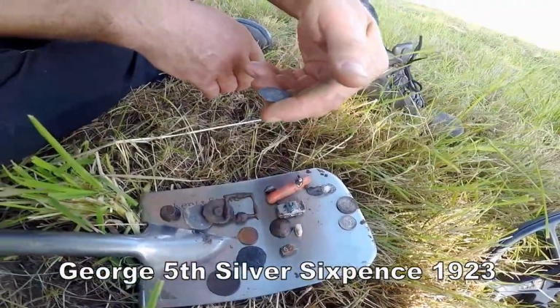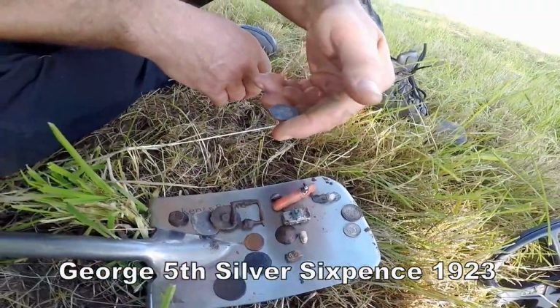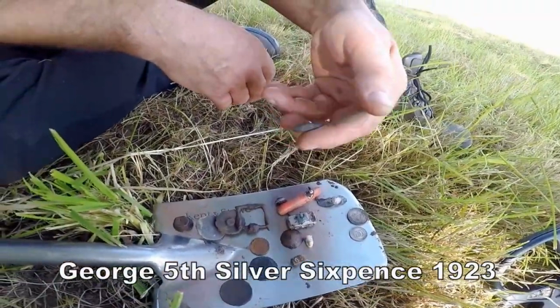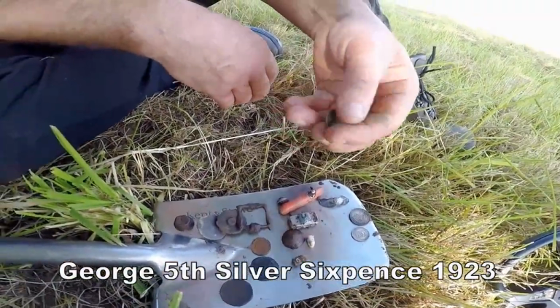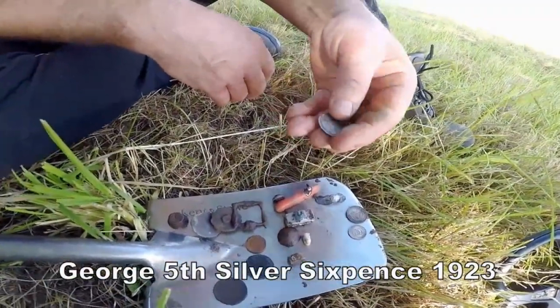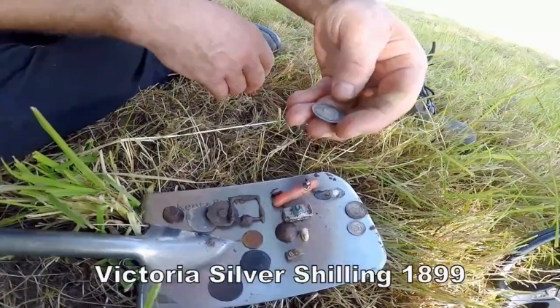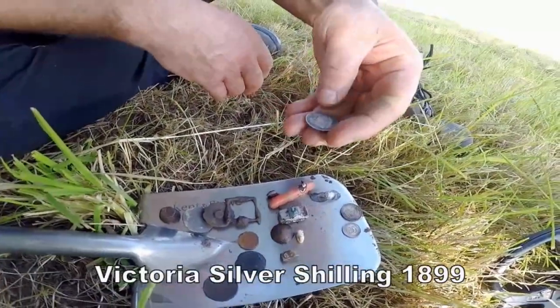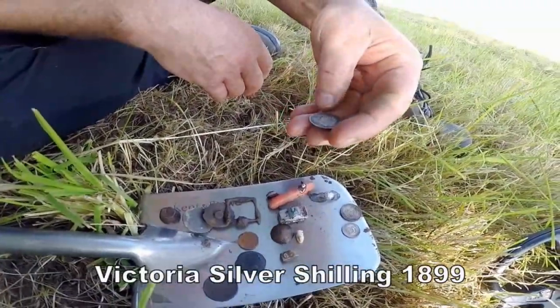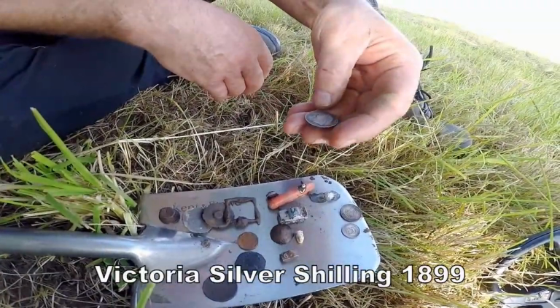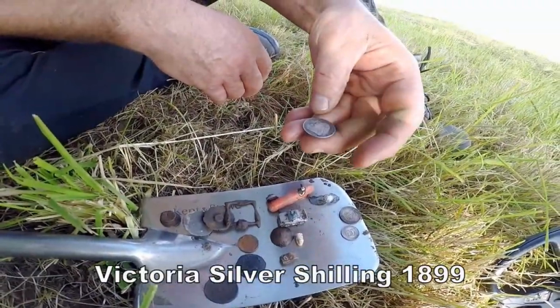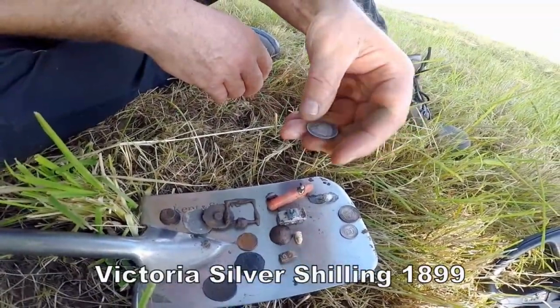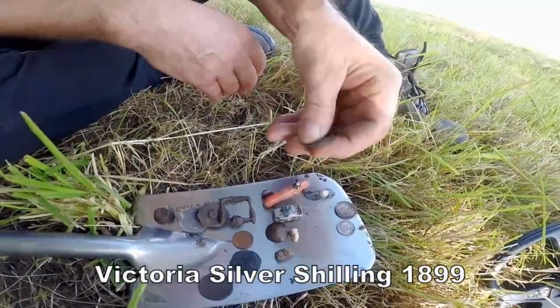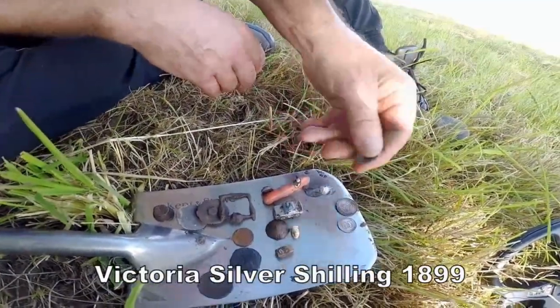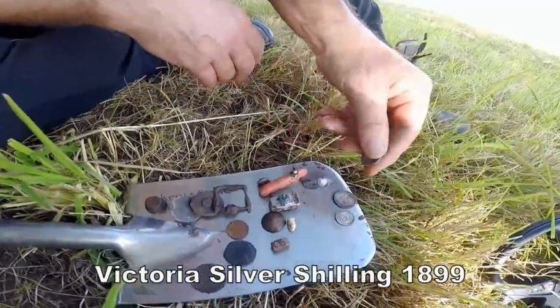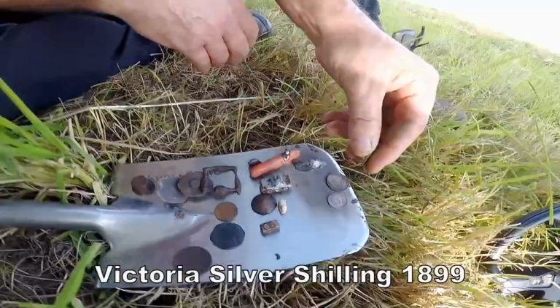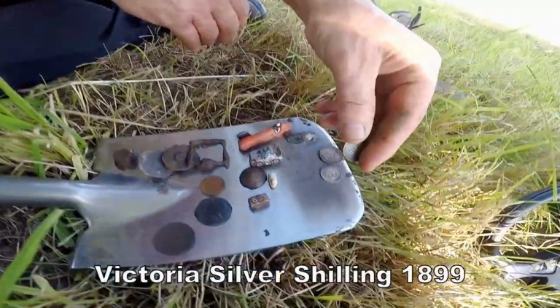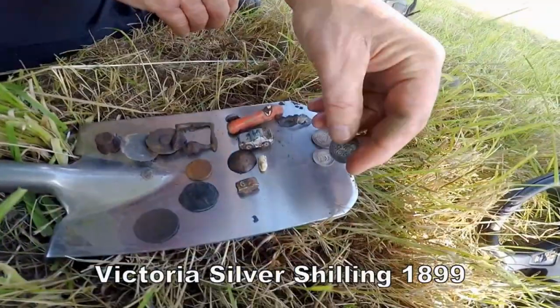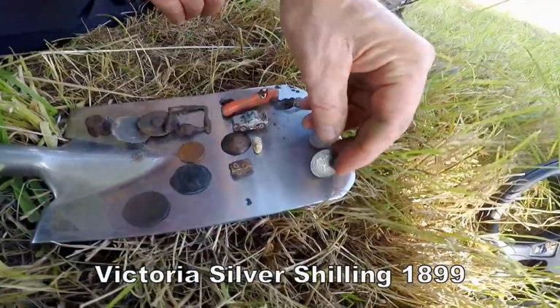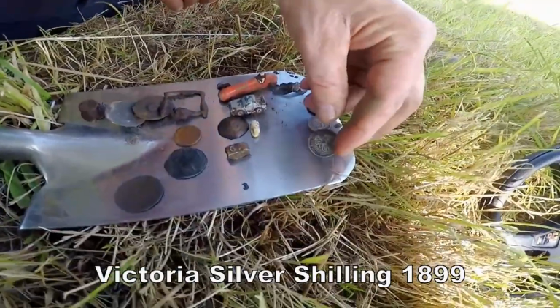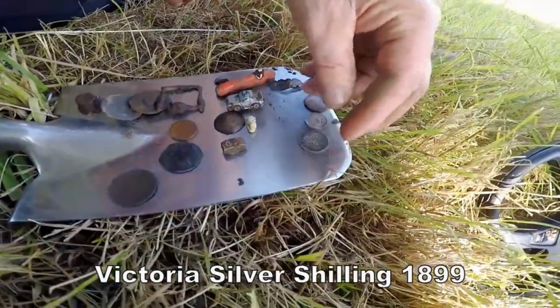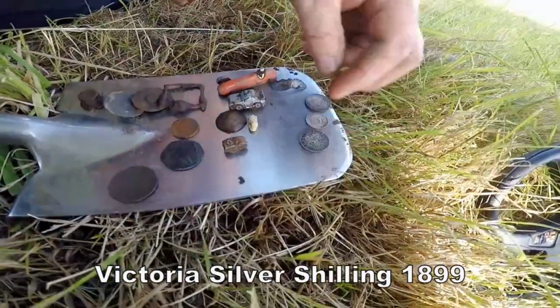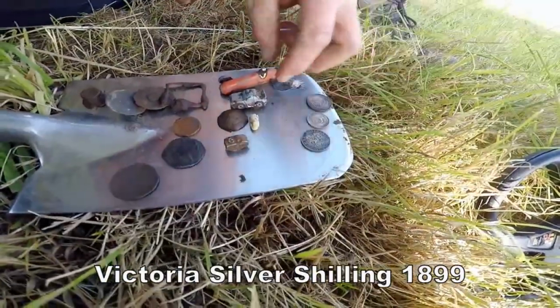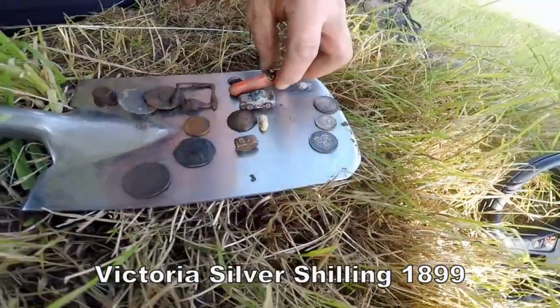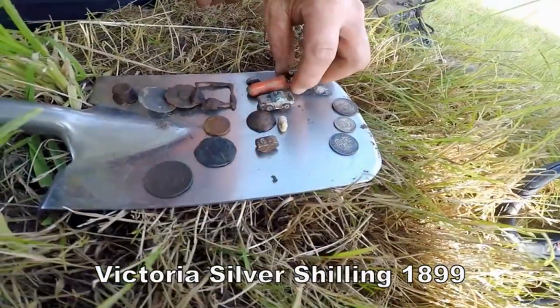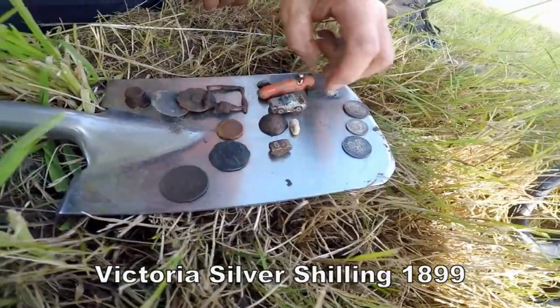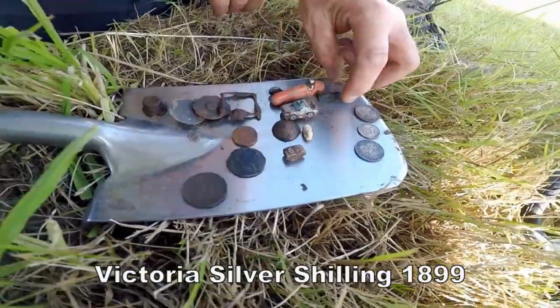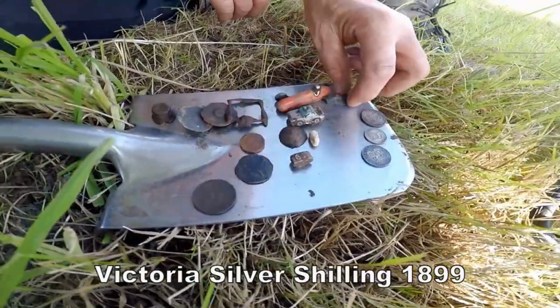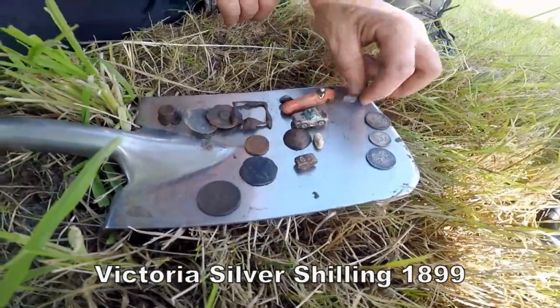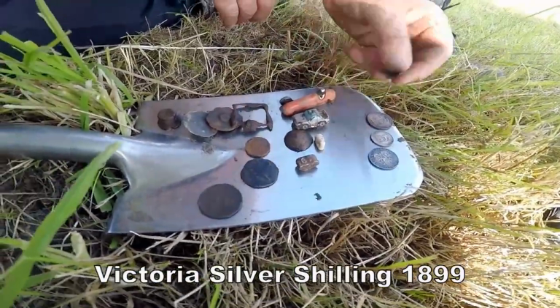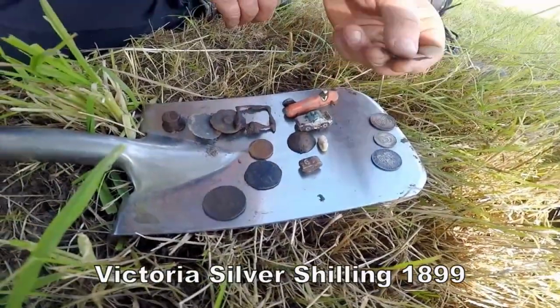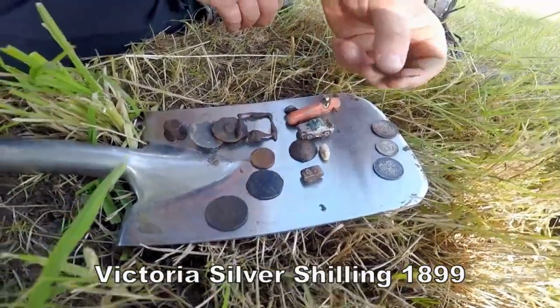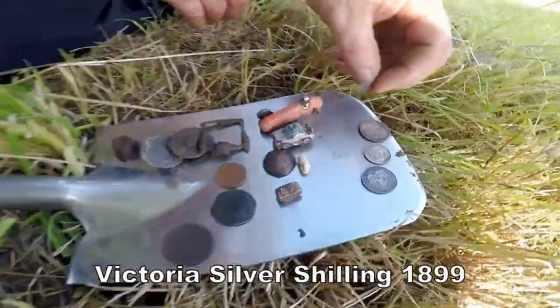Victoria's shilling, 1889 I think. 1889 — cracking, brilliant! And then bits of toys.